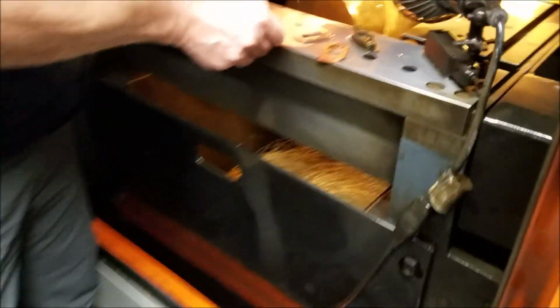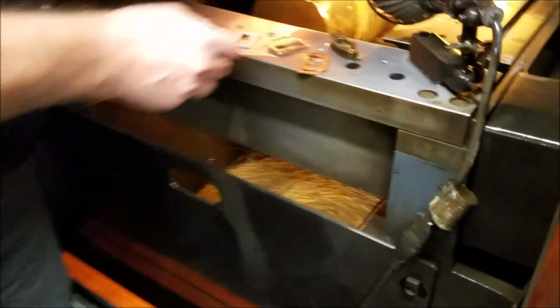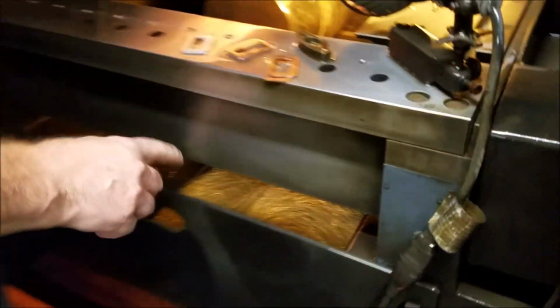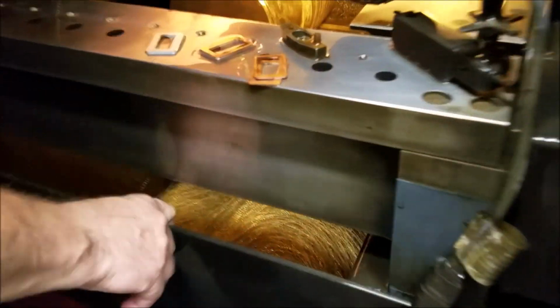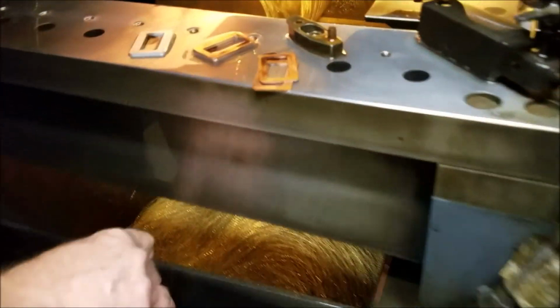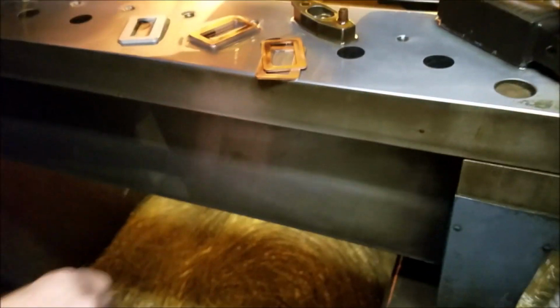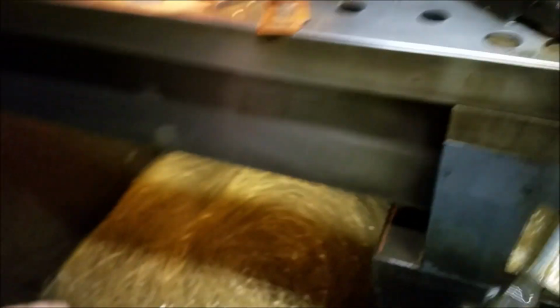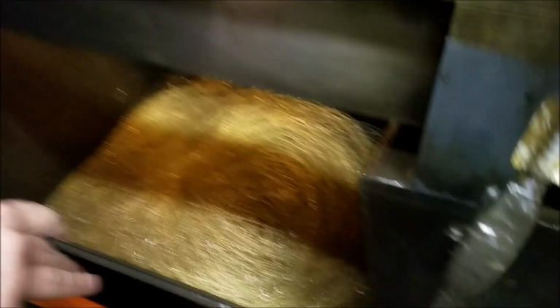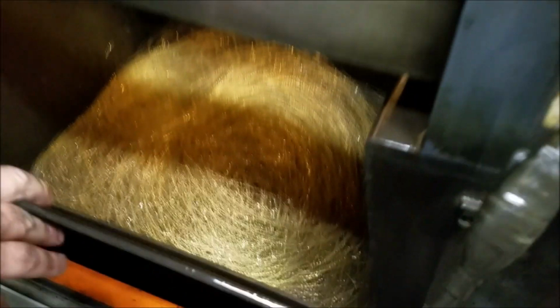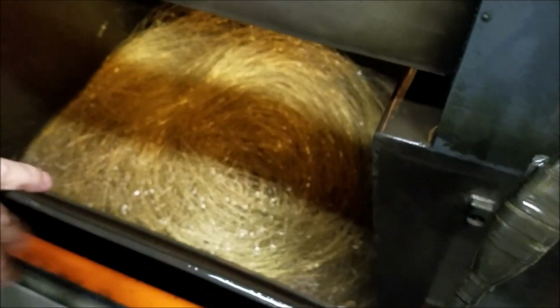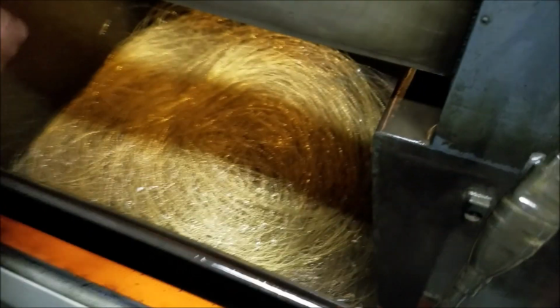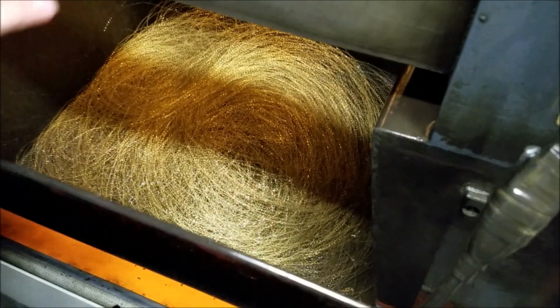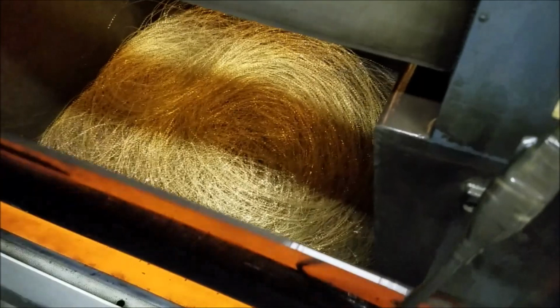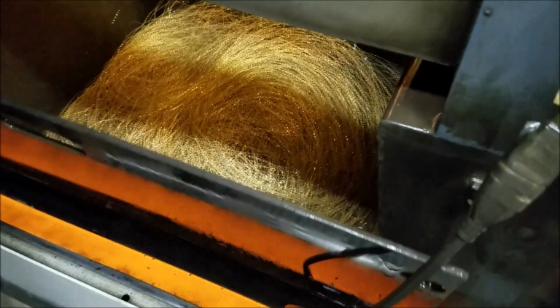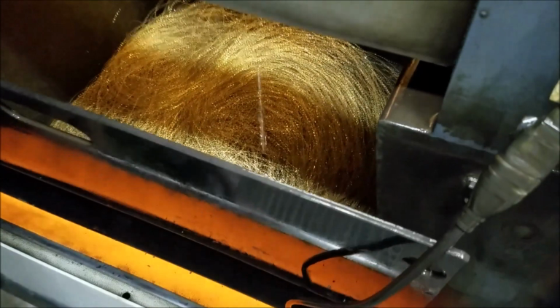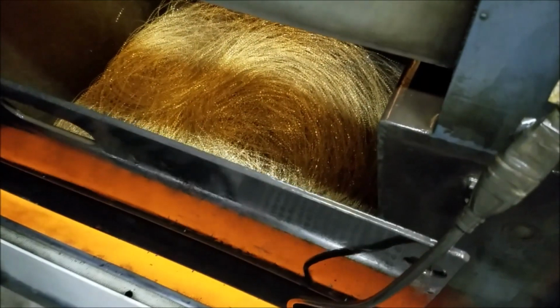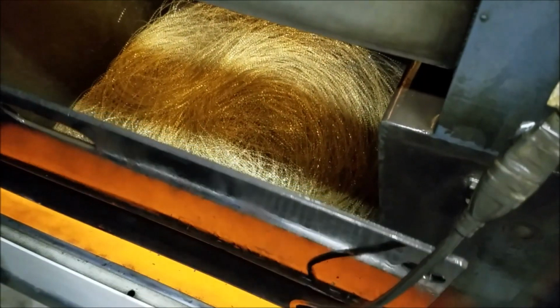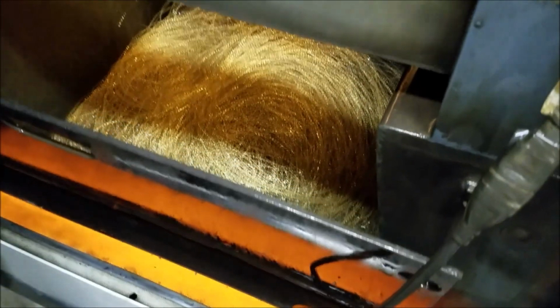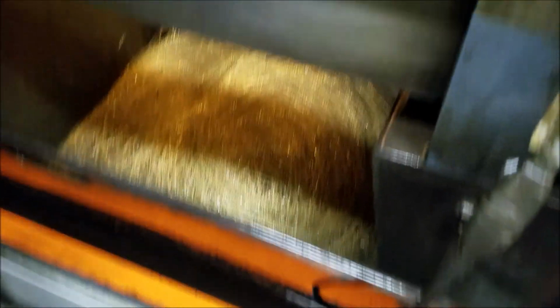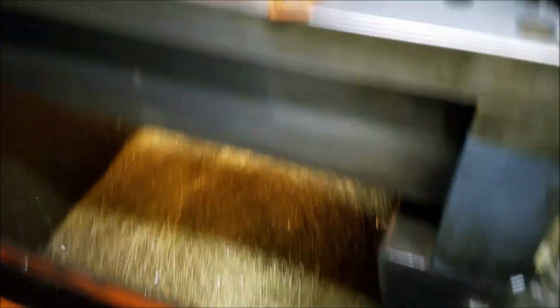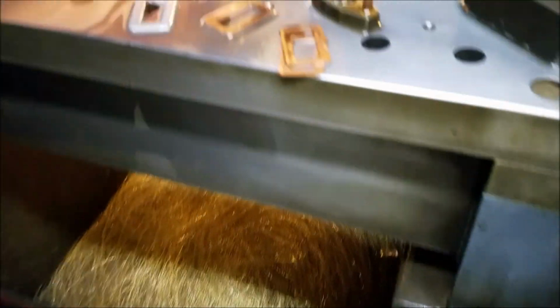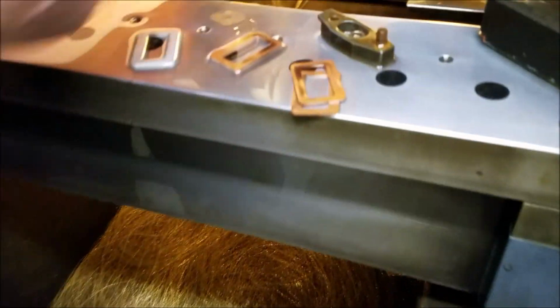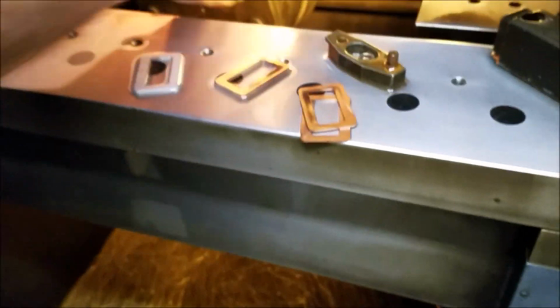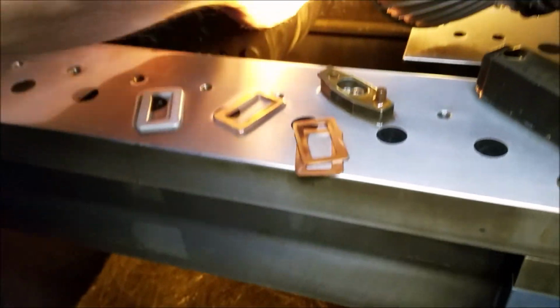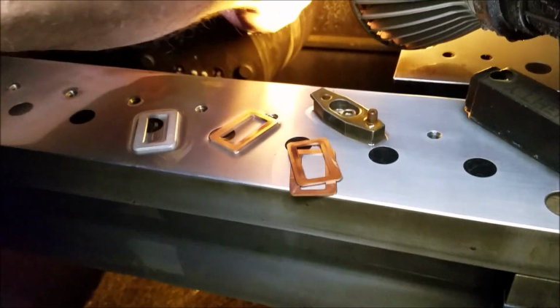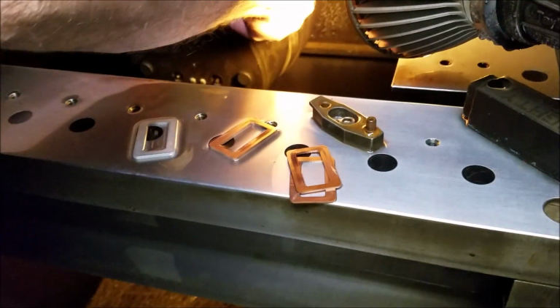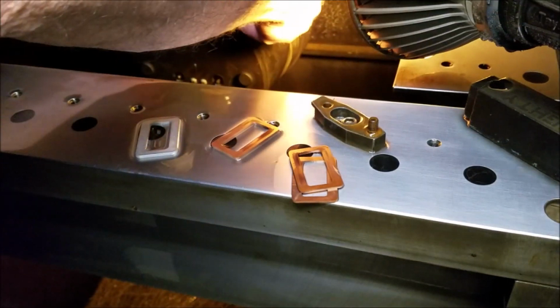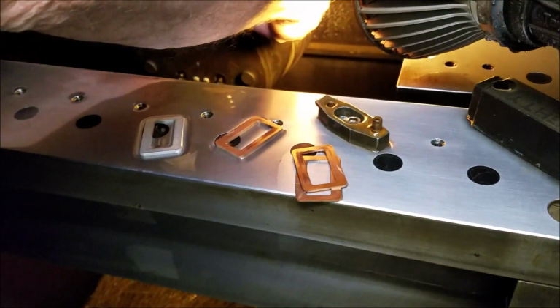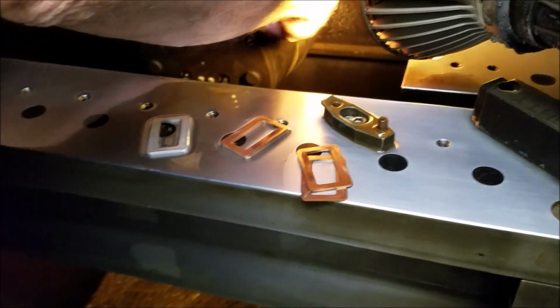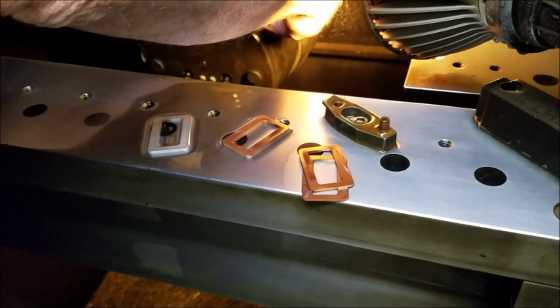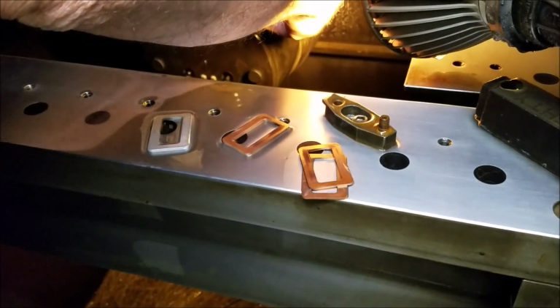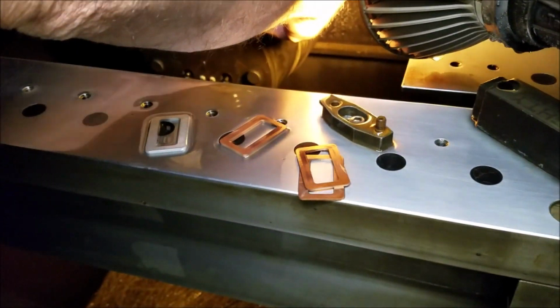All your scrap ends up down there. We snip it, put it in a box, and then turn it in for cash.